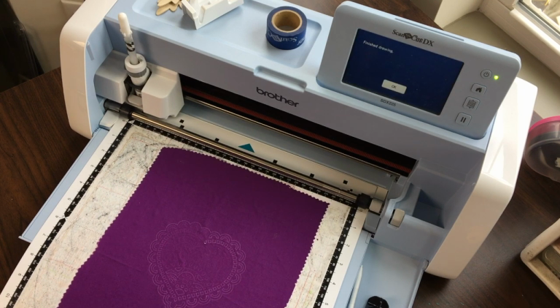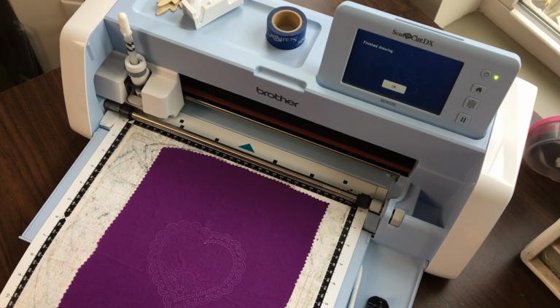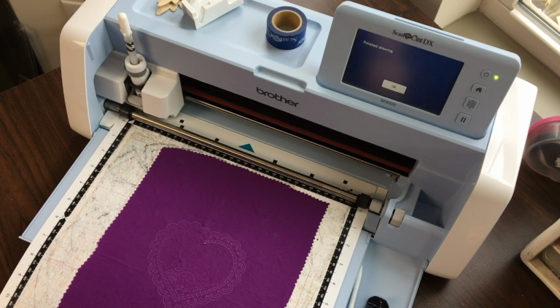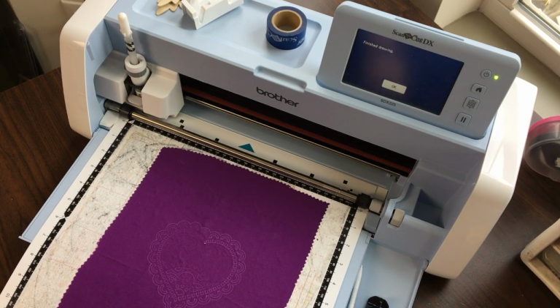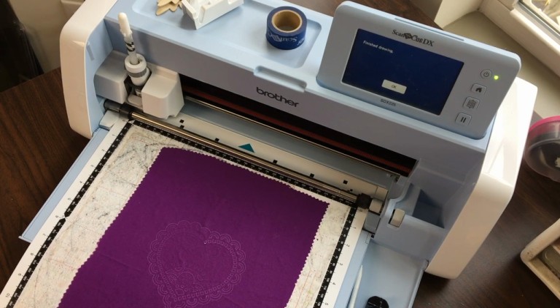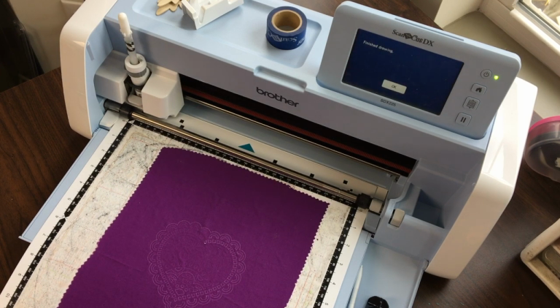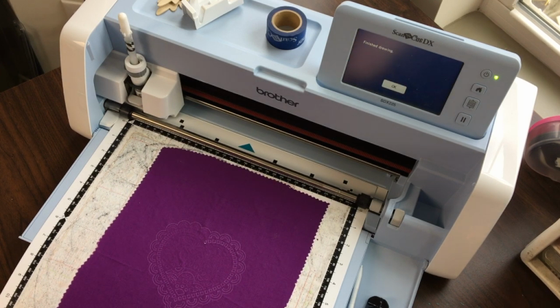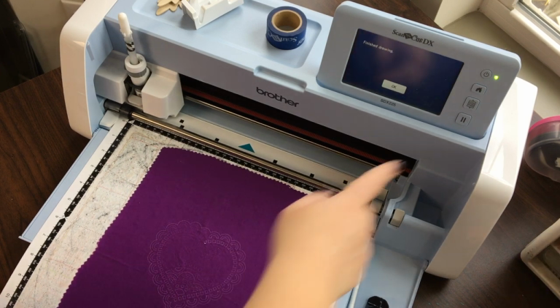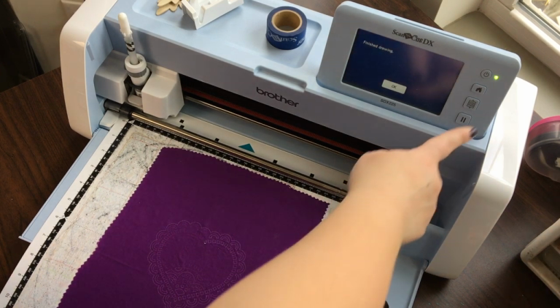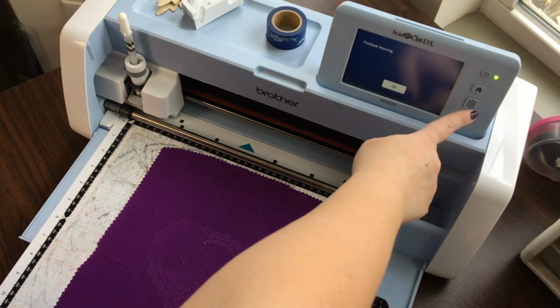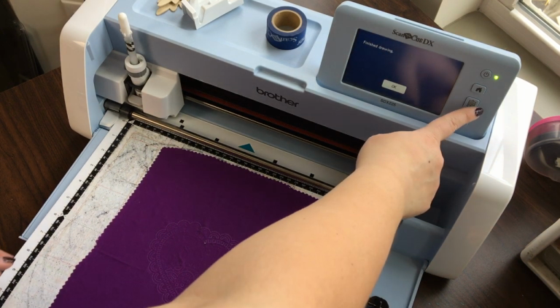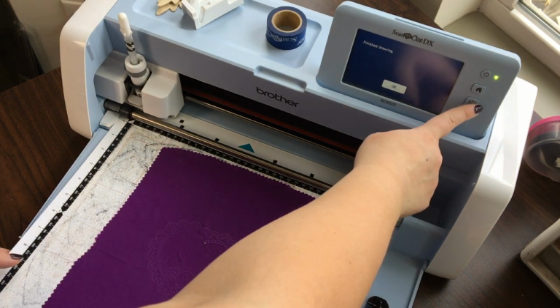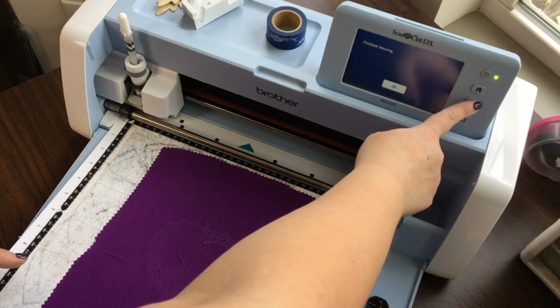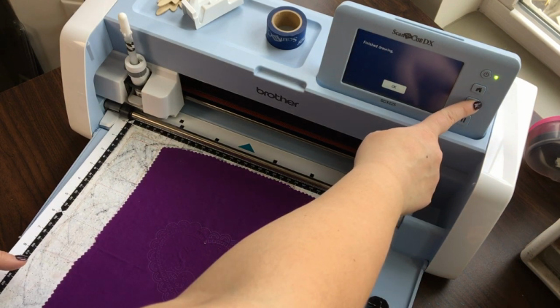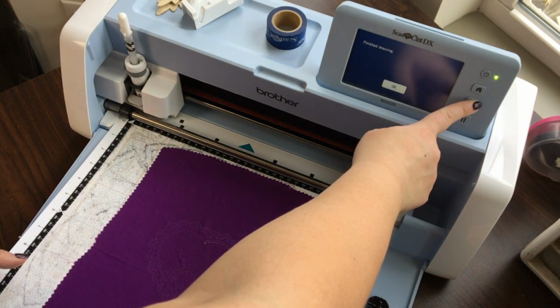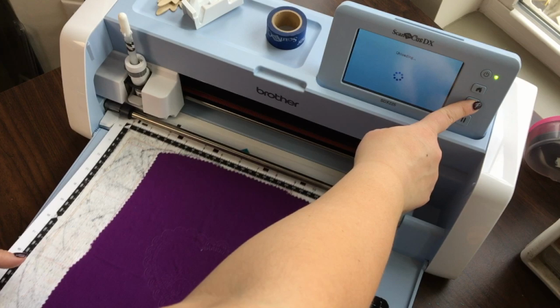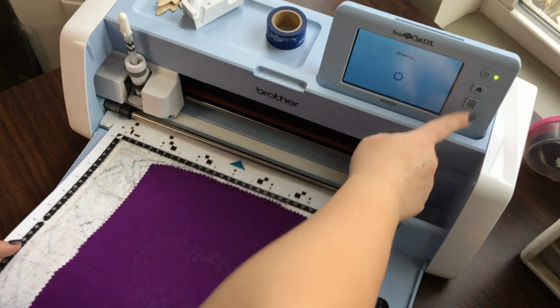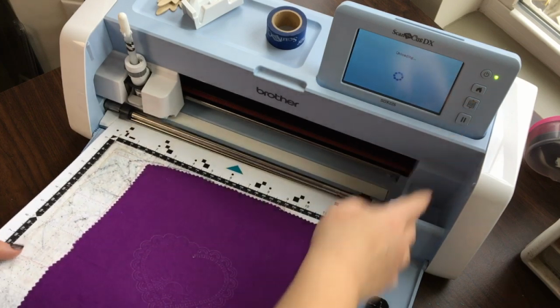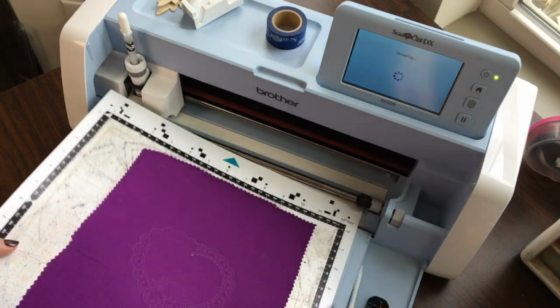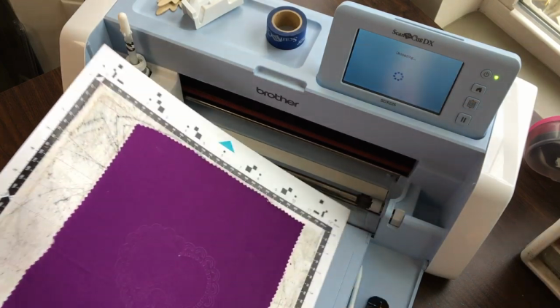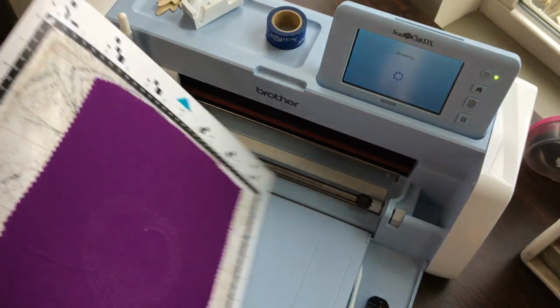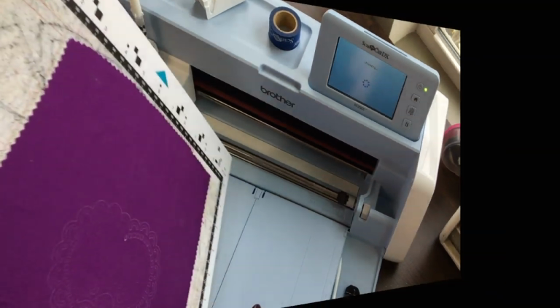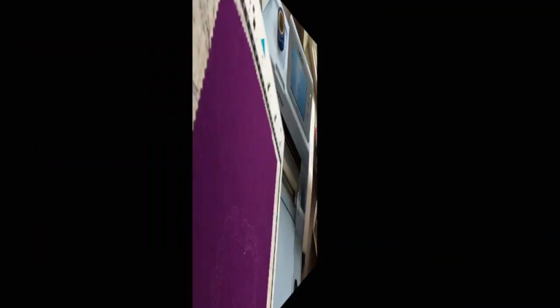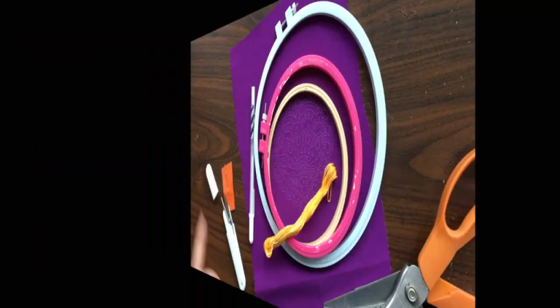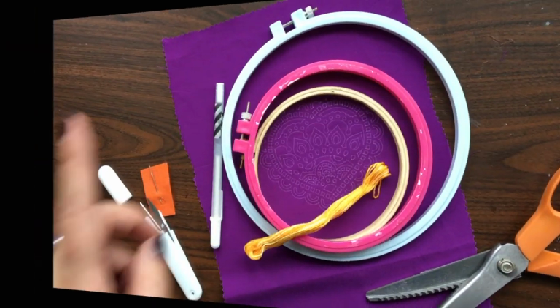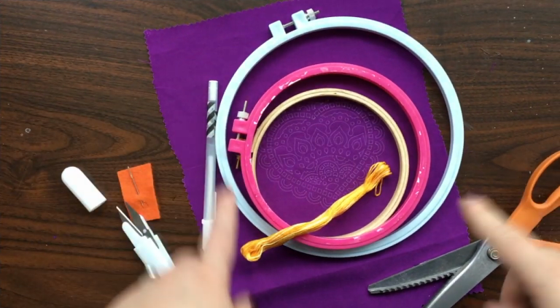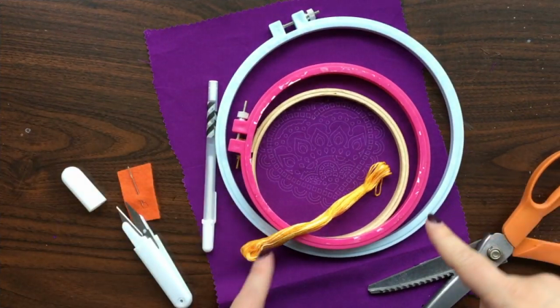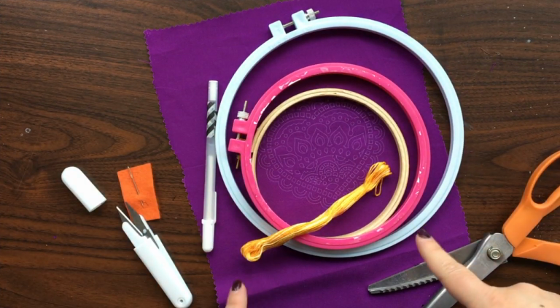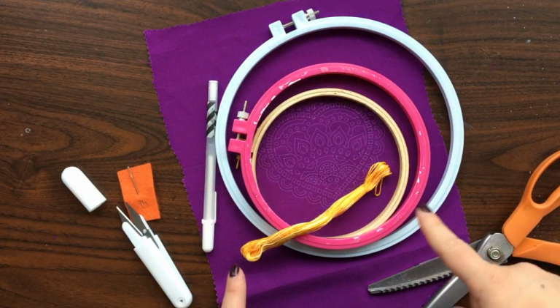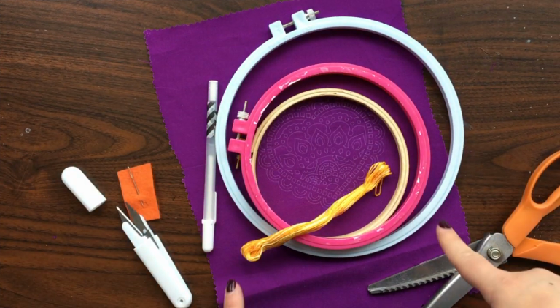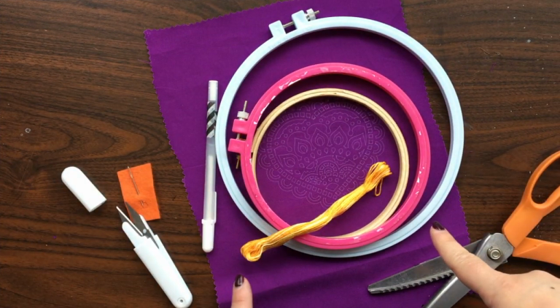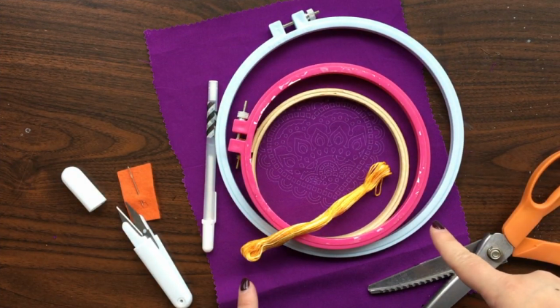So it is finished drawing. I'm going to unload my mat. I'm ready to start embroidering.